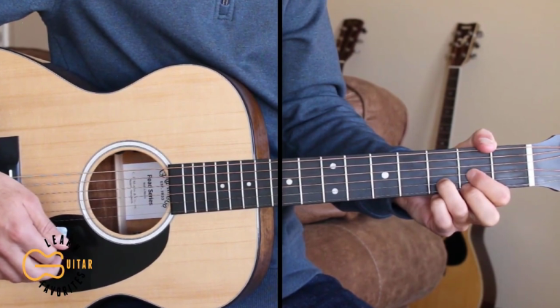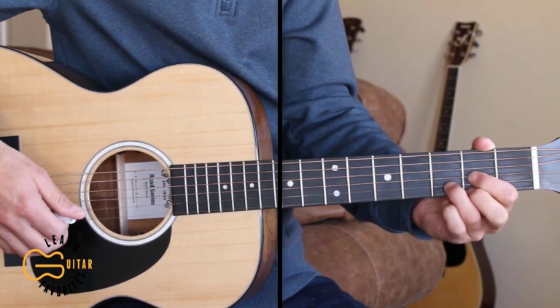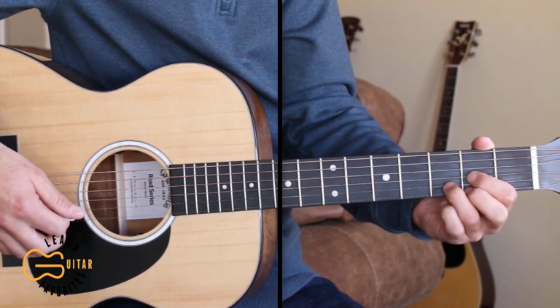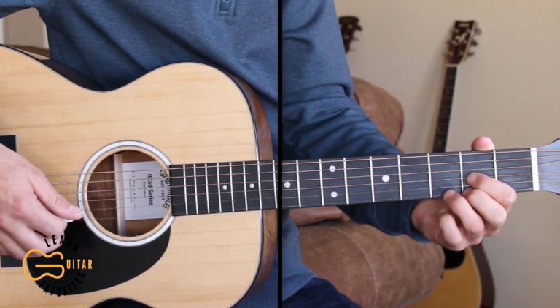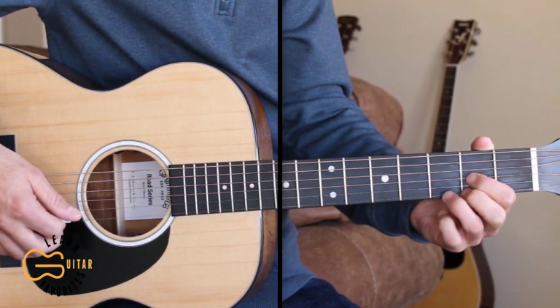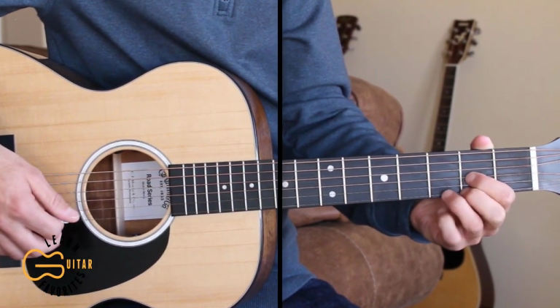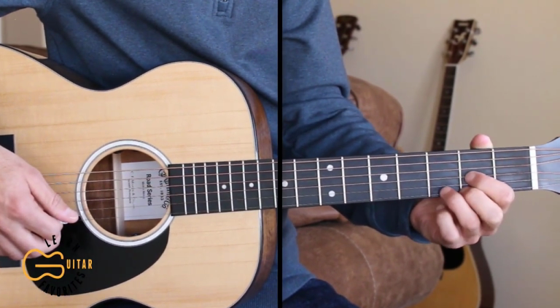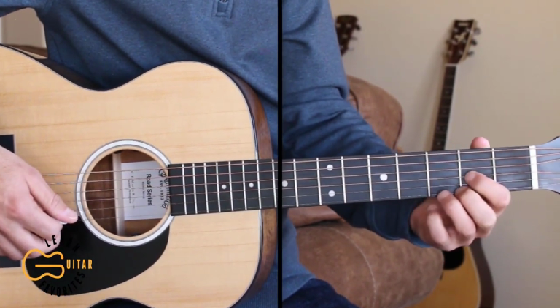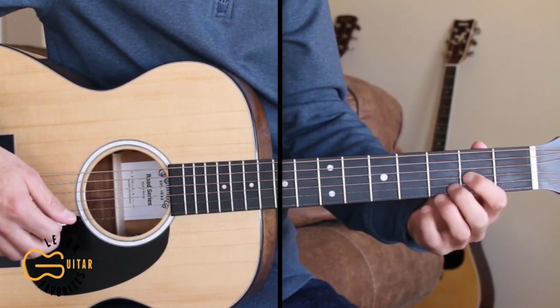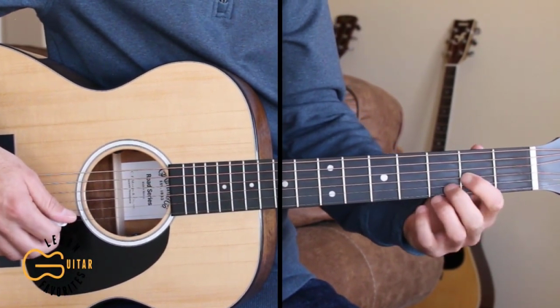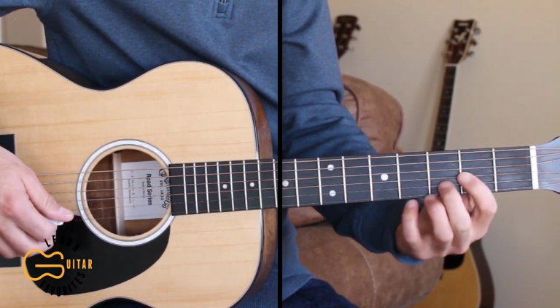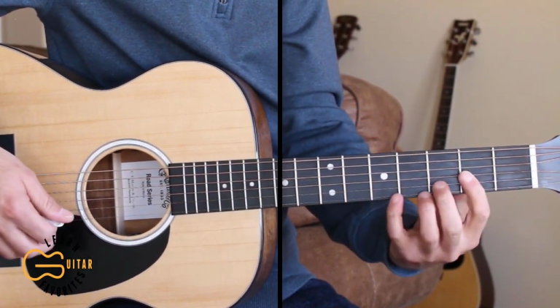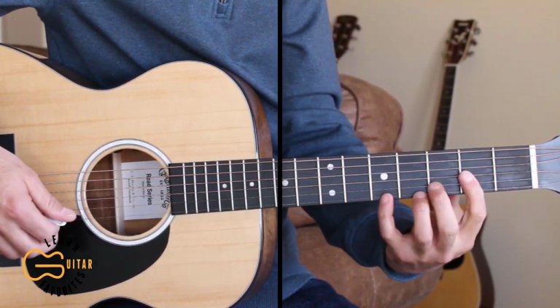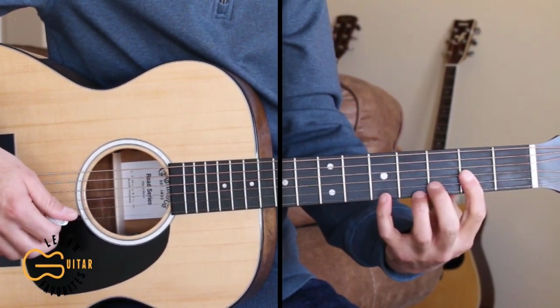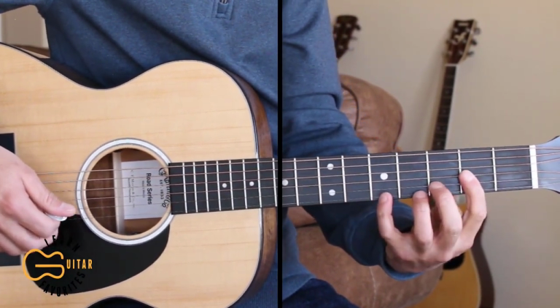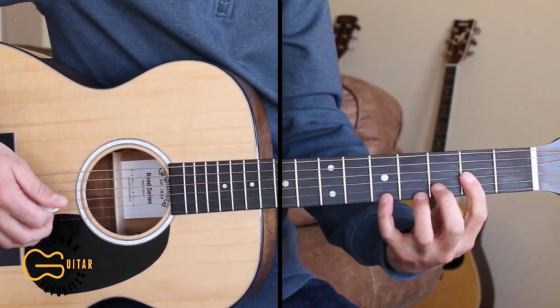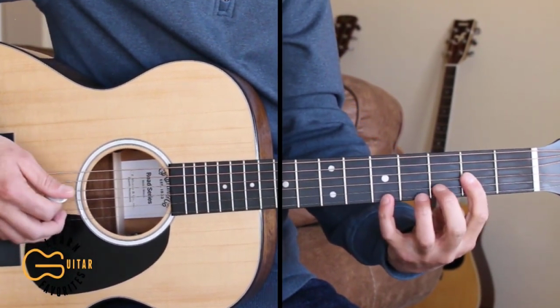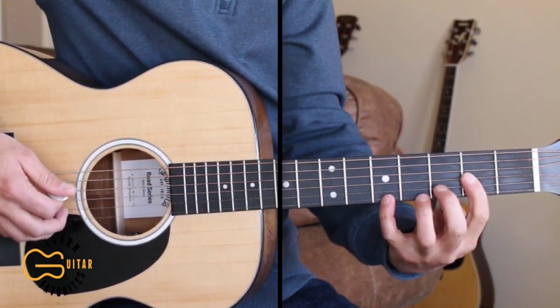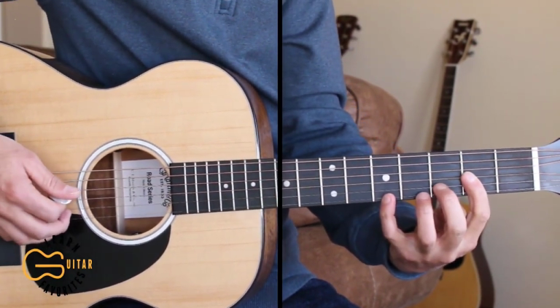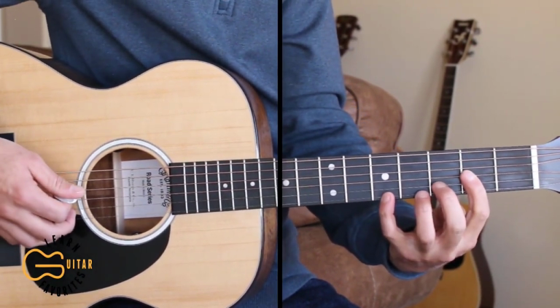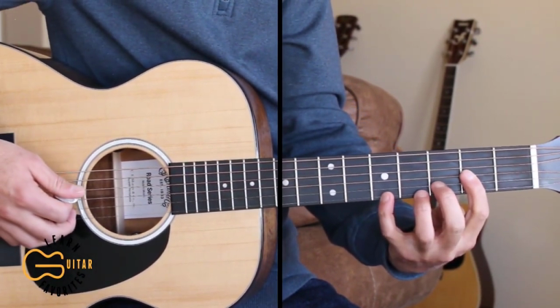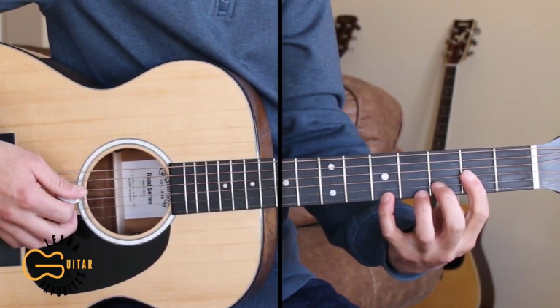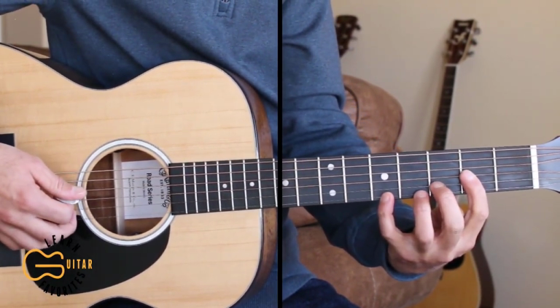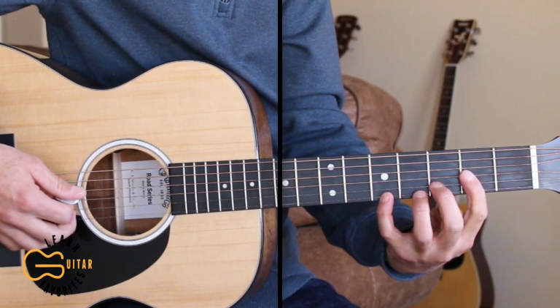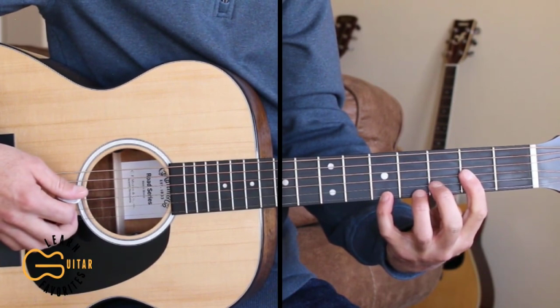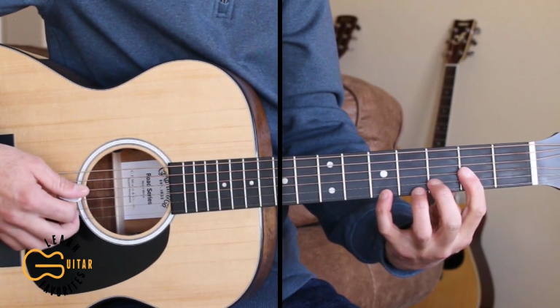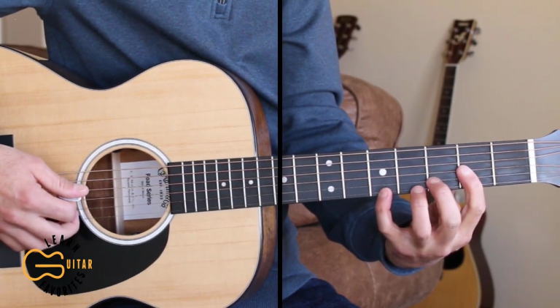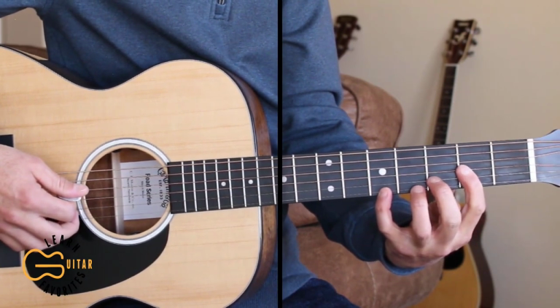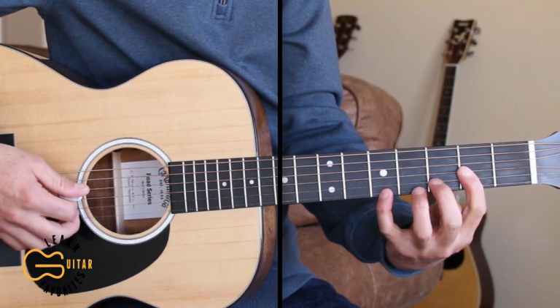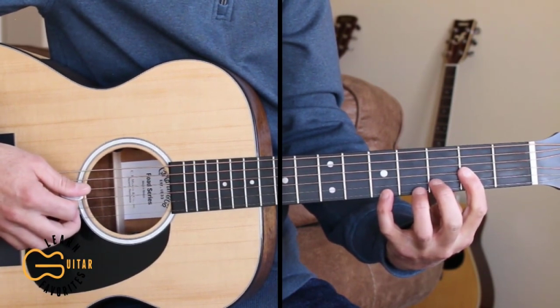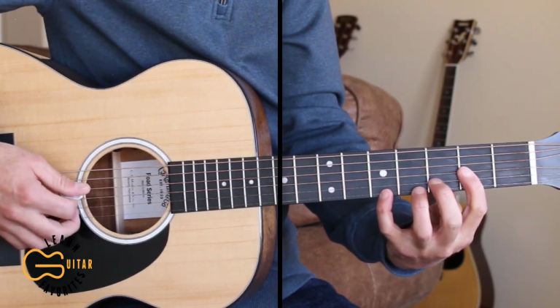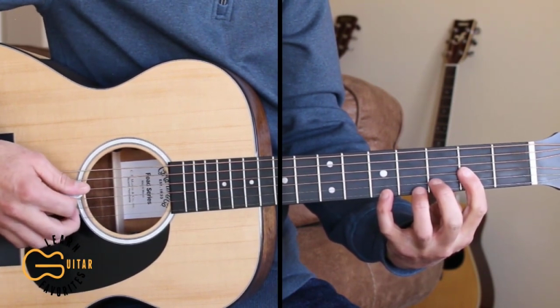Hopefully this lesson is helpful for you. Let's play through the full thing together now. If you can't do the picking, just do the strumming with me.